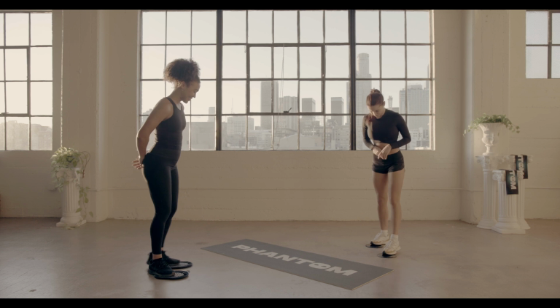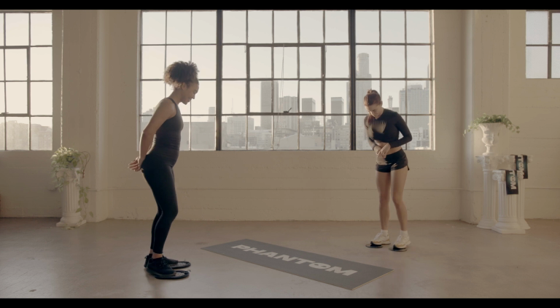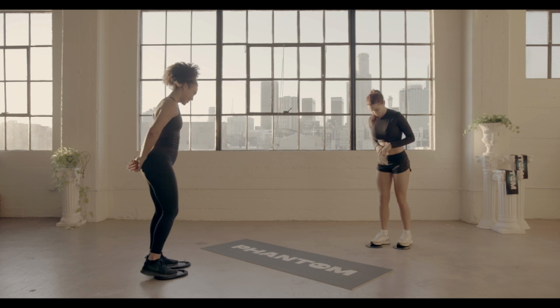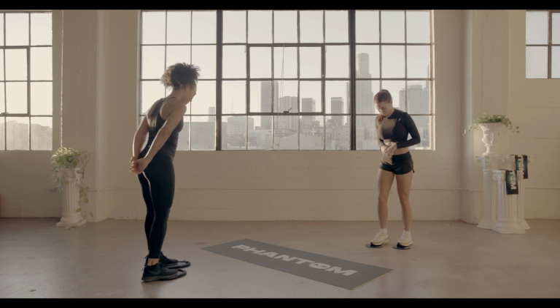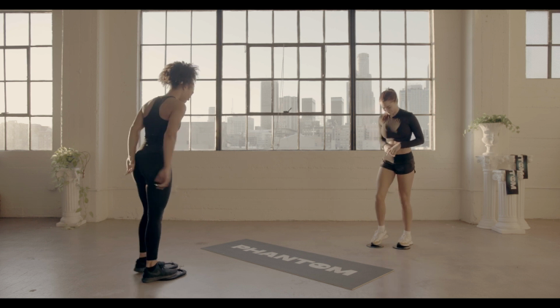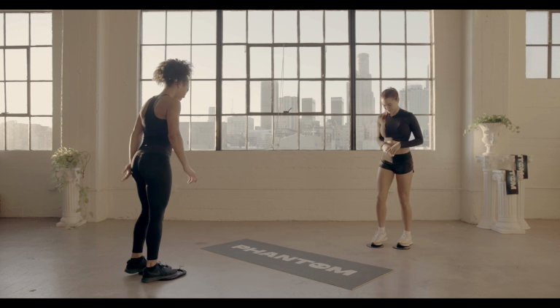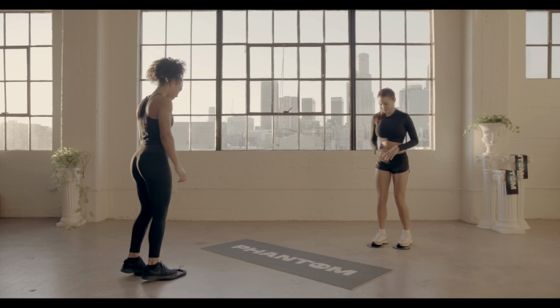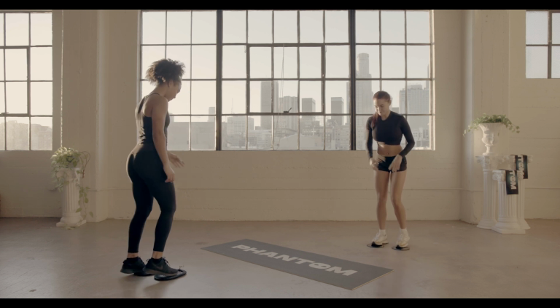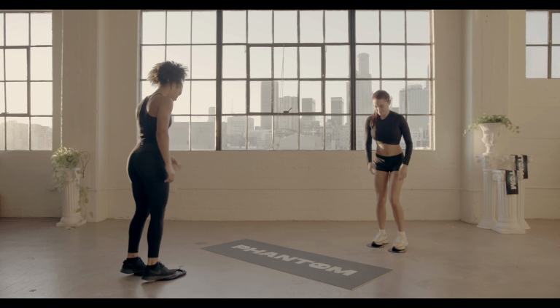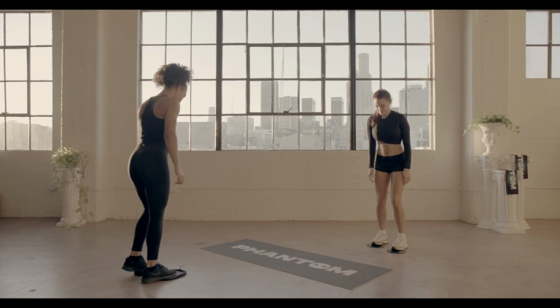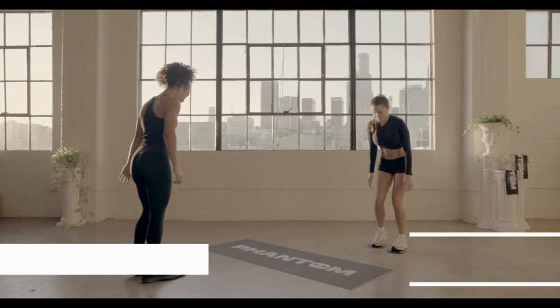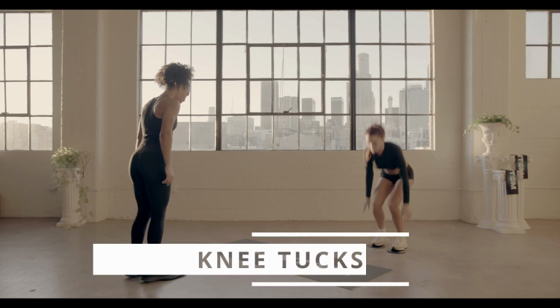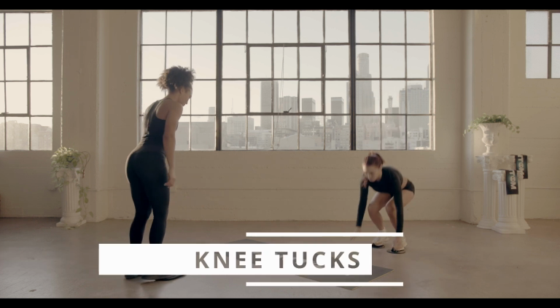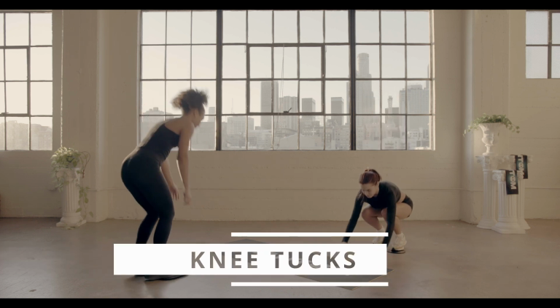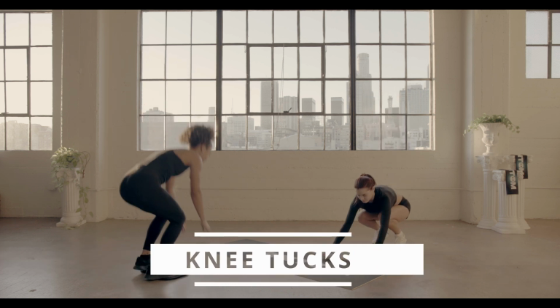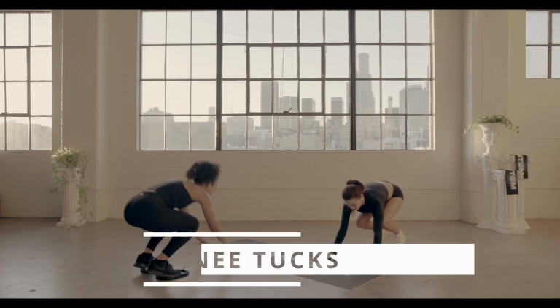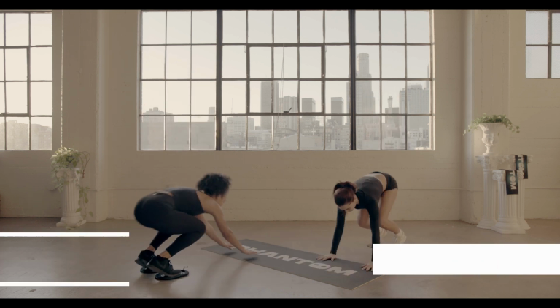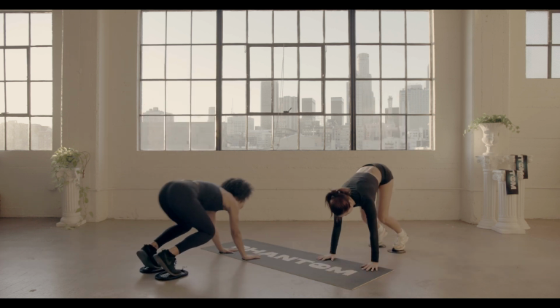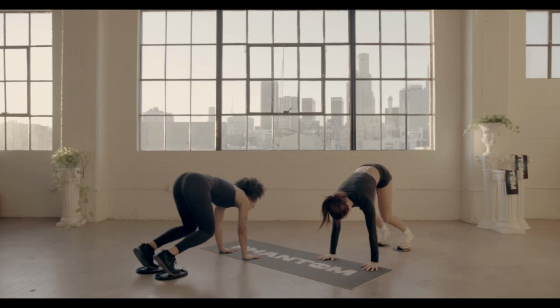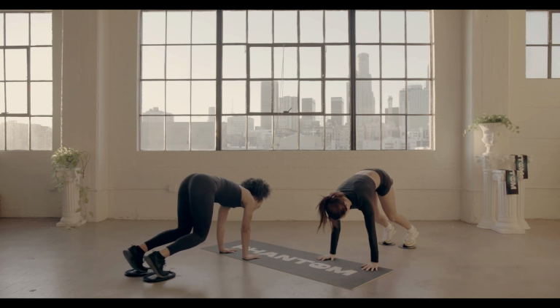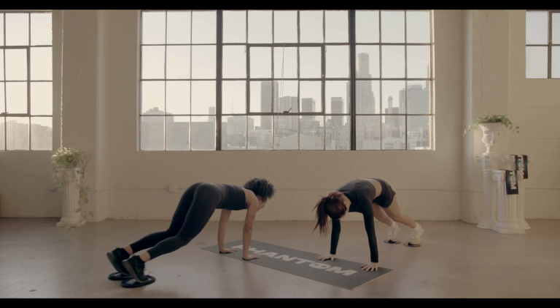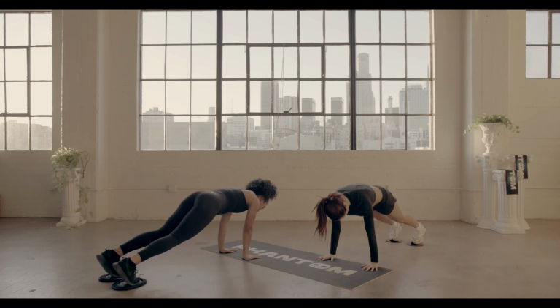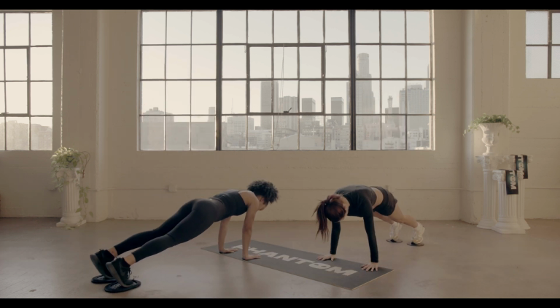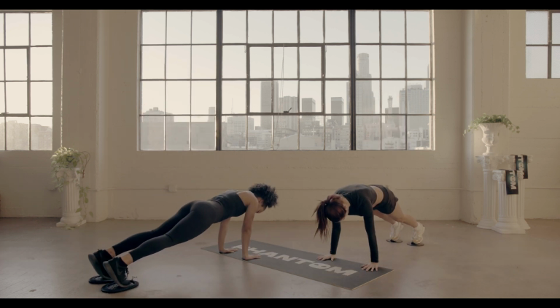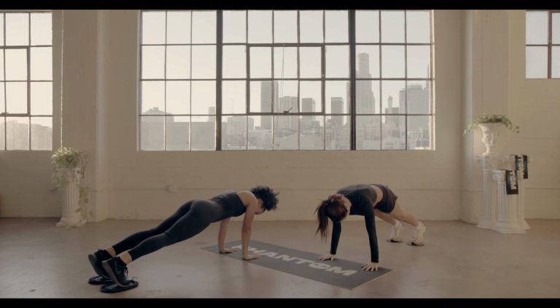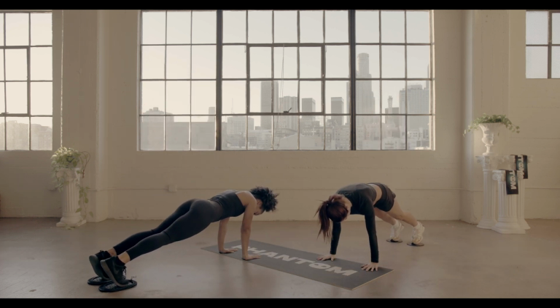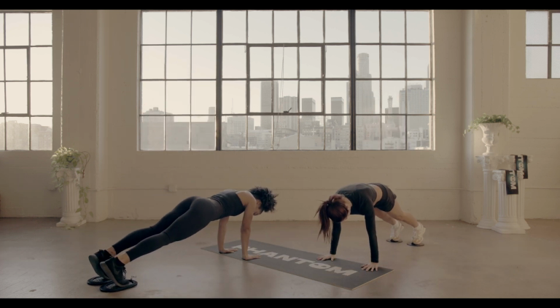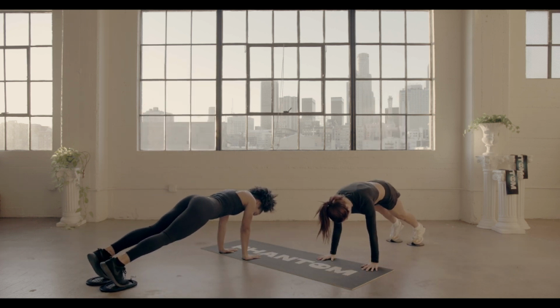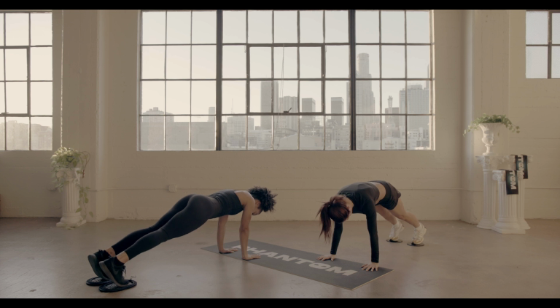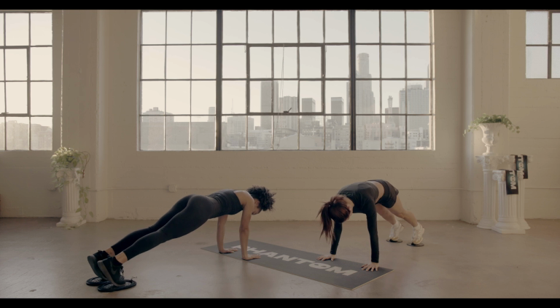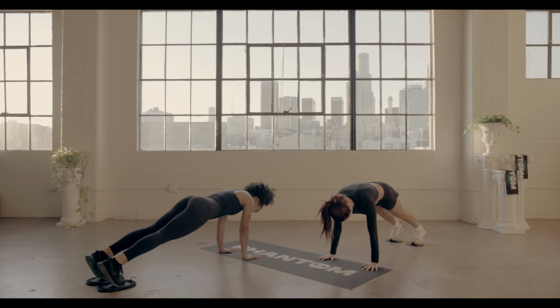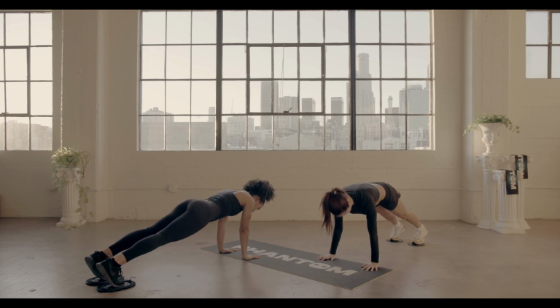Alright, first set, we're going to start with some knee tucks. Hold yourself in a push-up position and let's go to work.